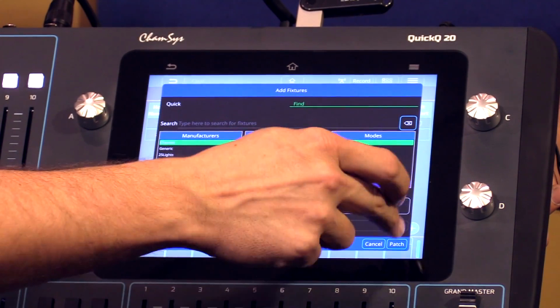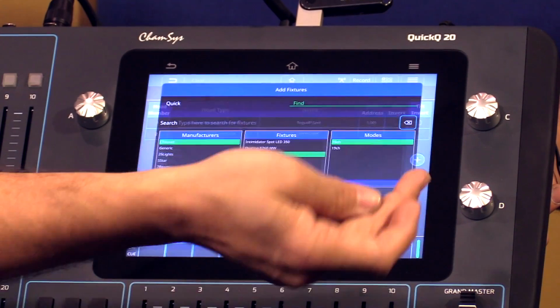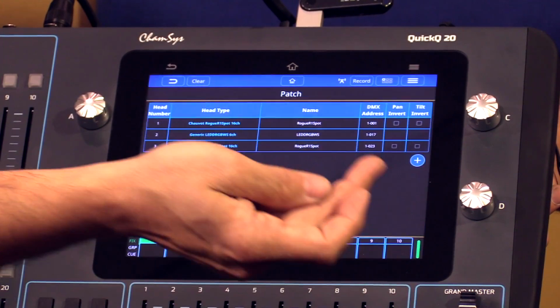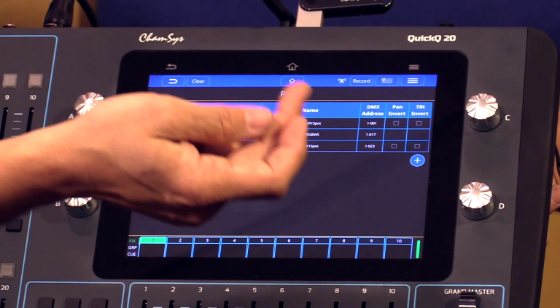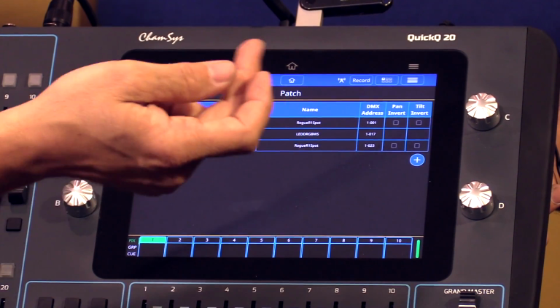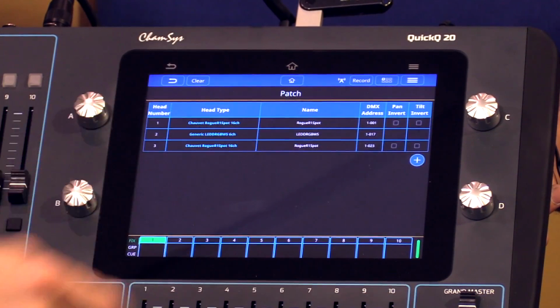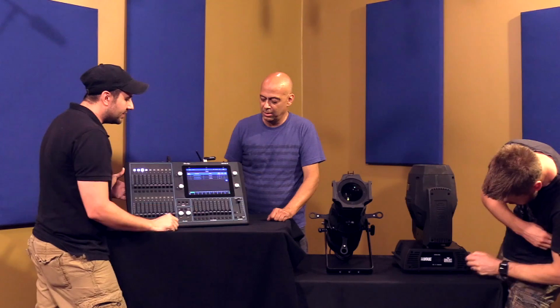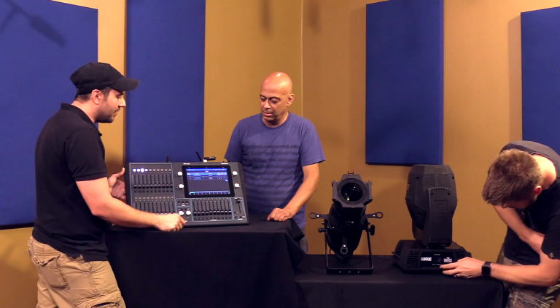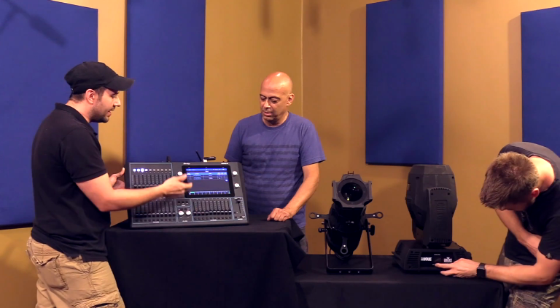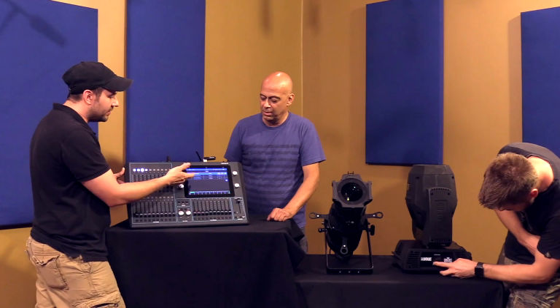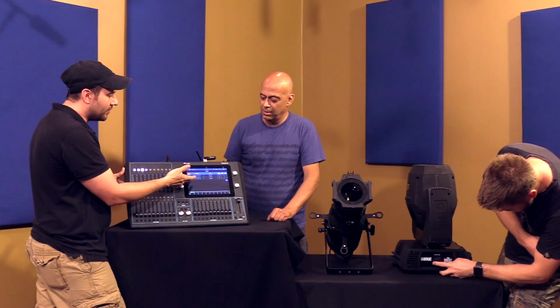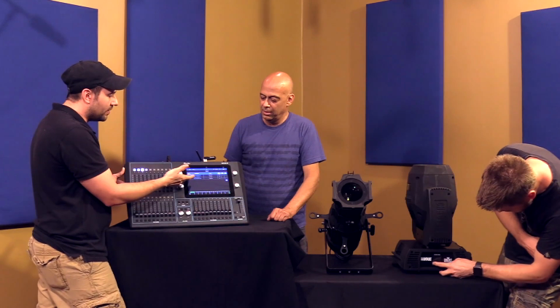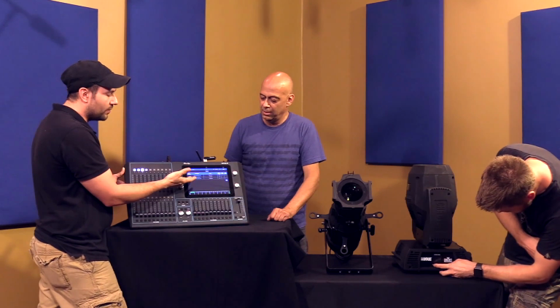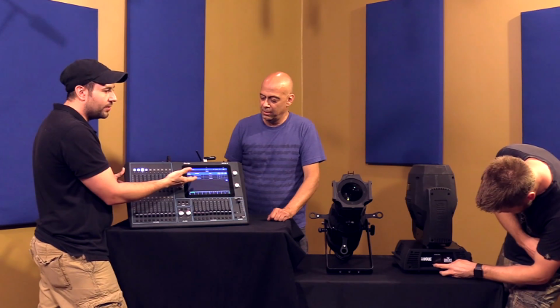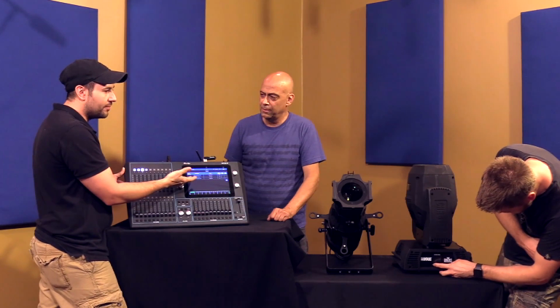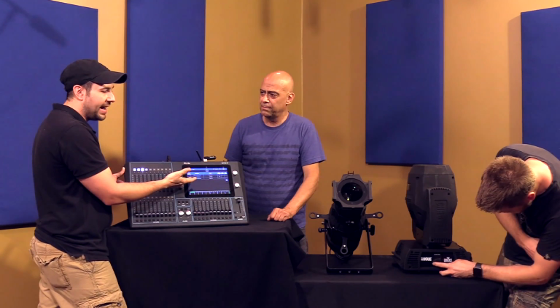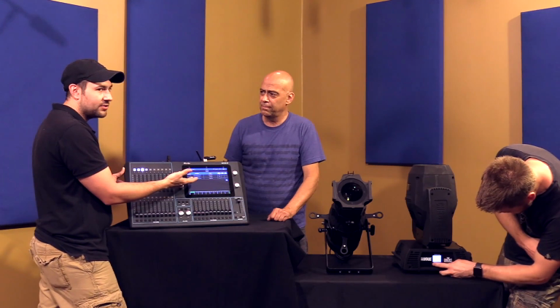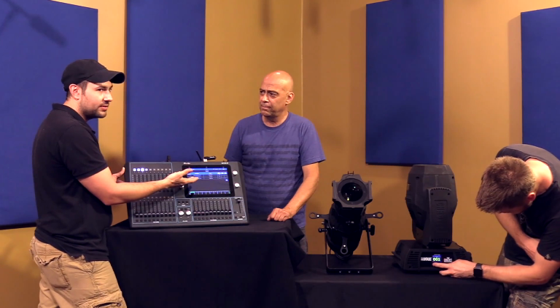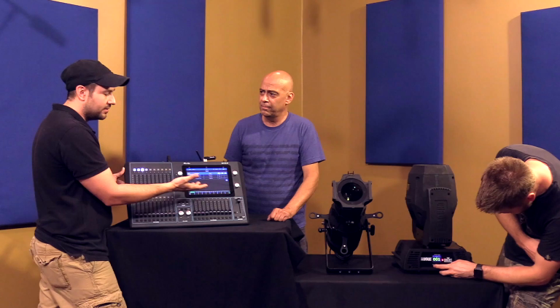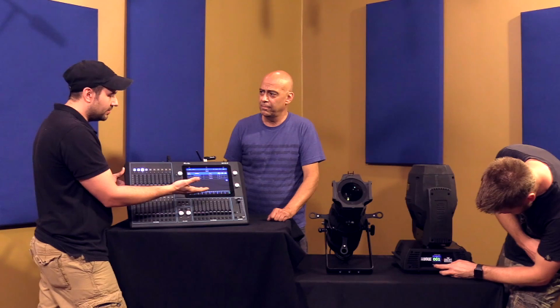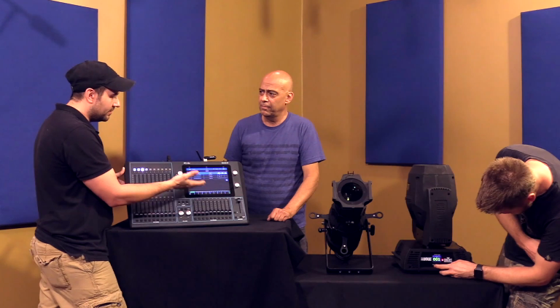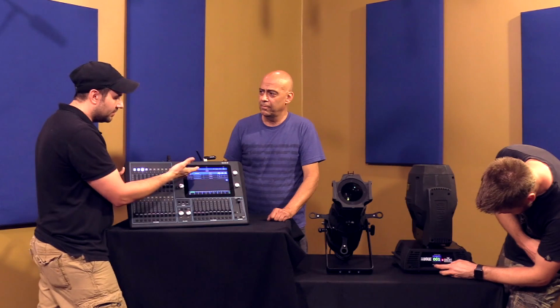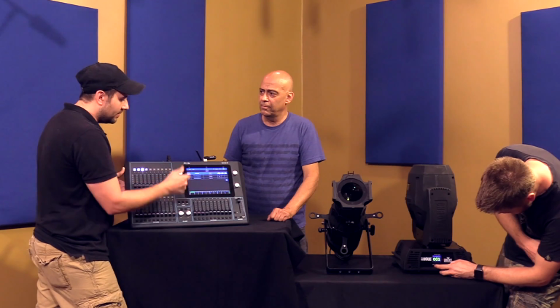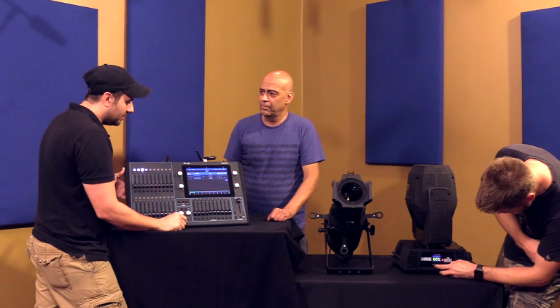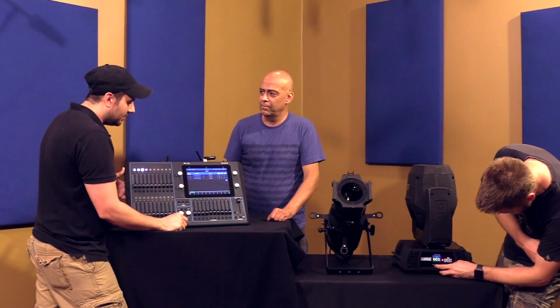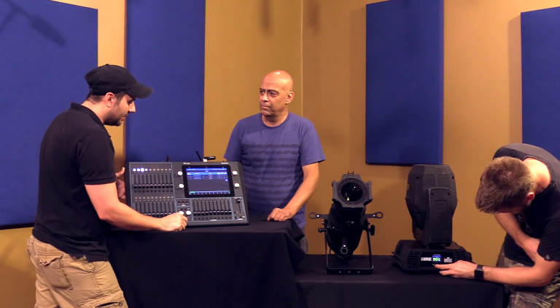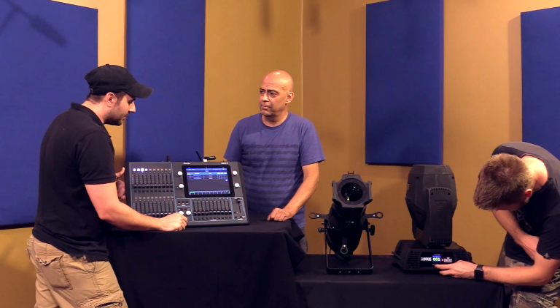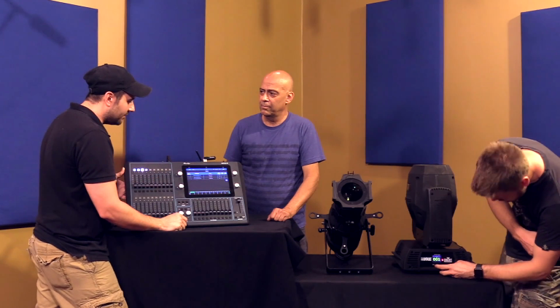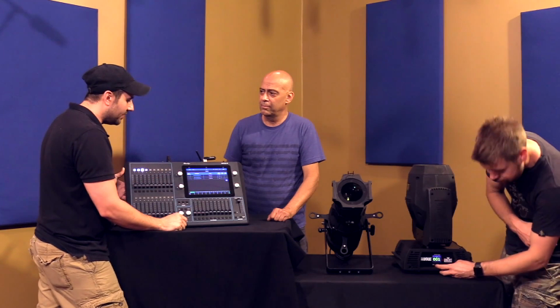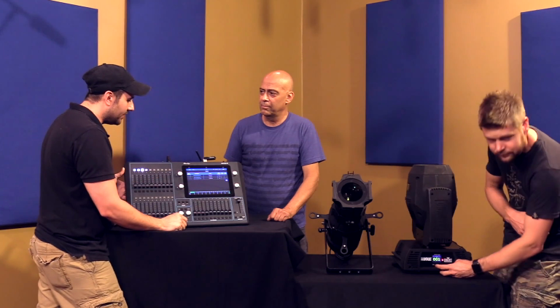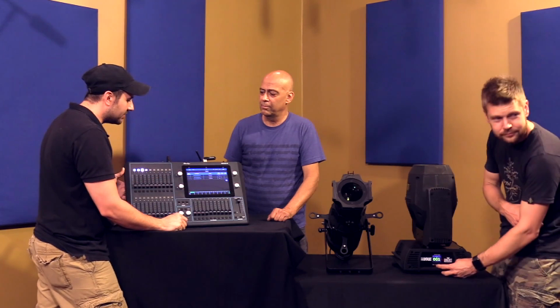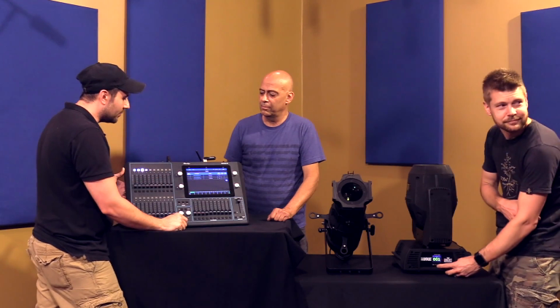And I would hit patch. Now I have another Rogue patched in there. Very, very simple.